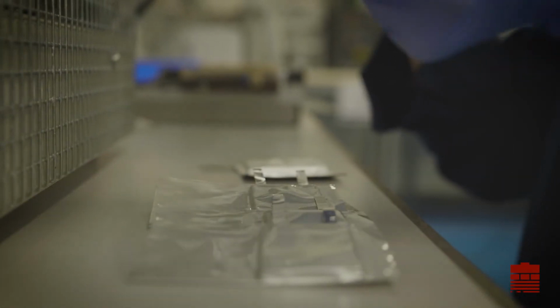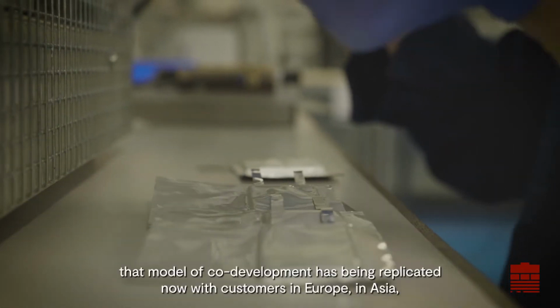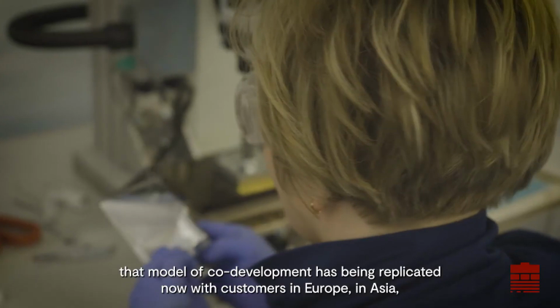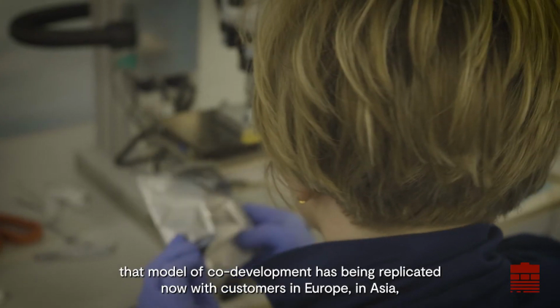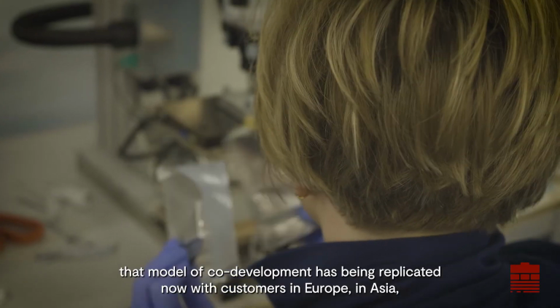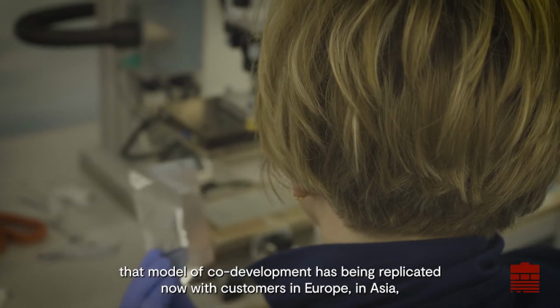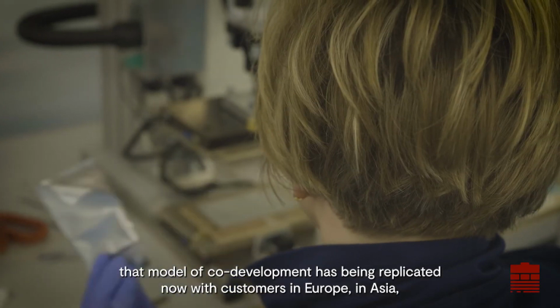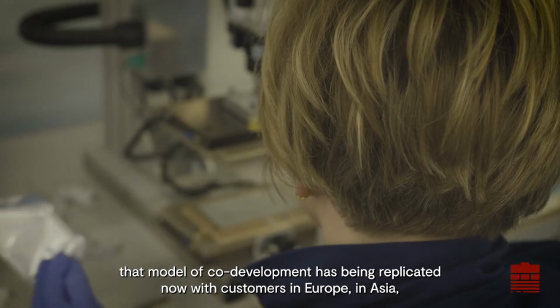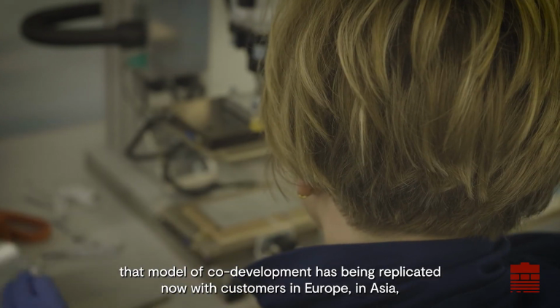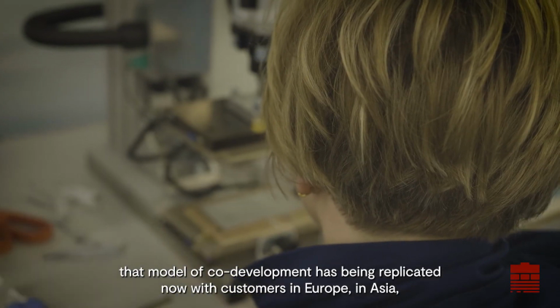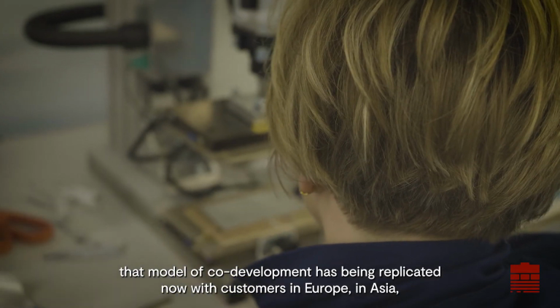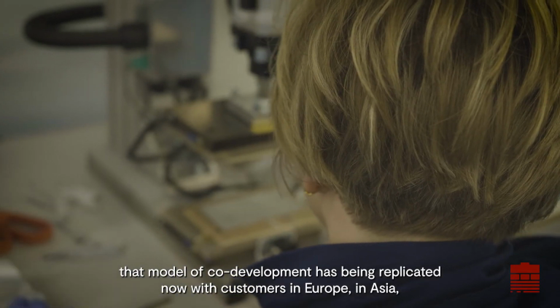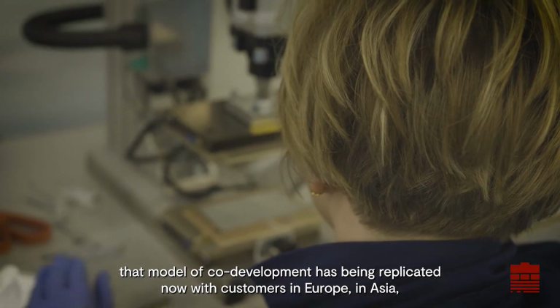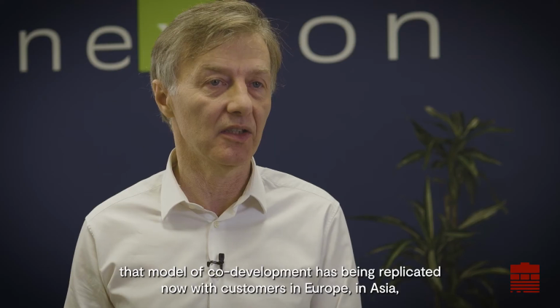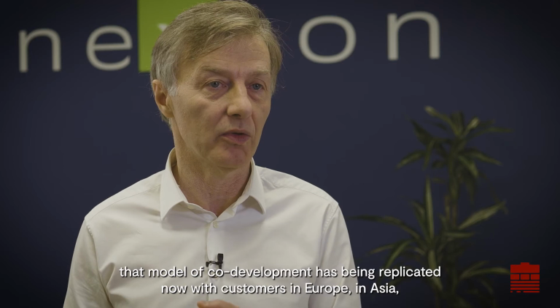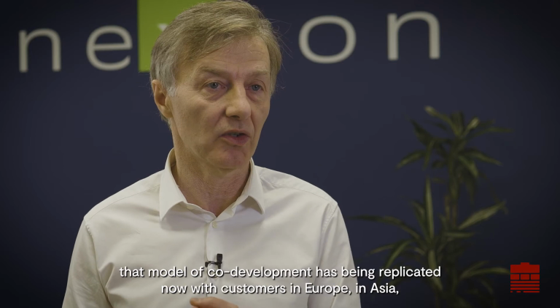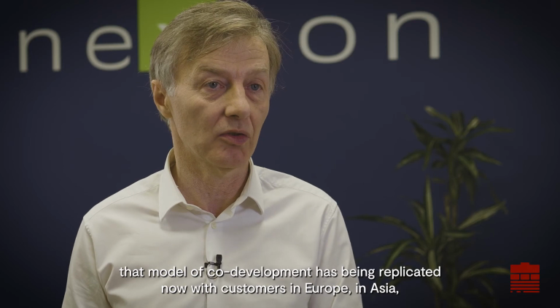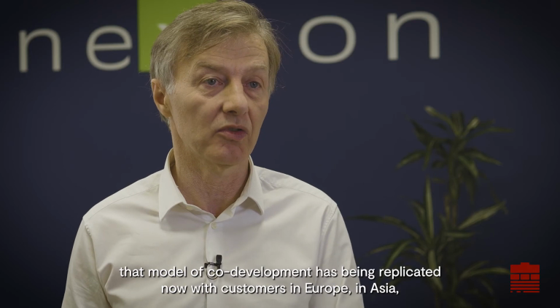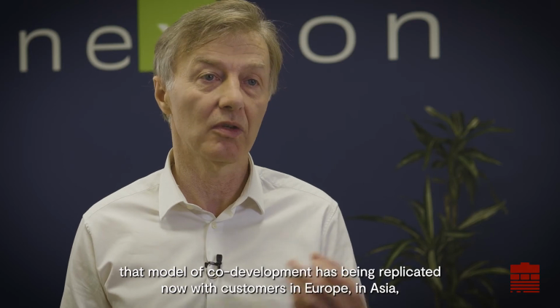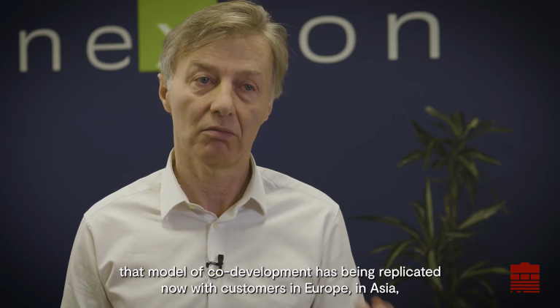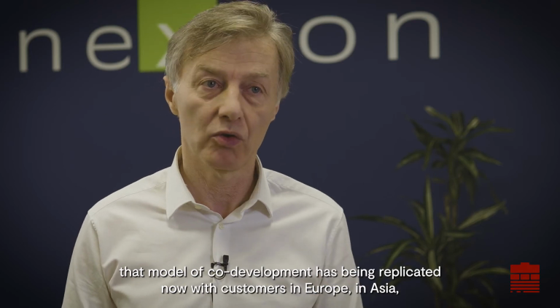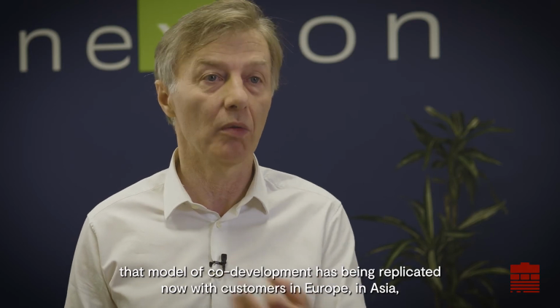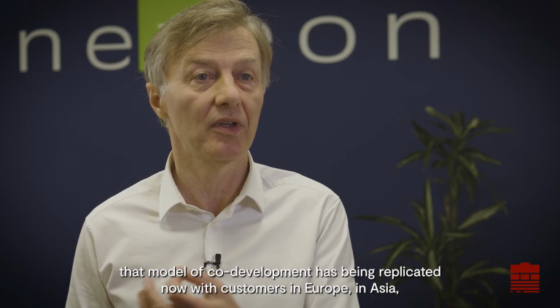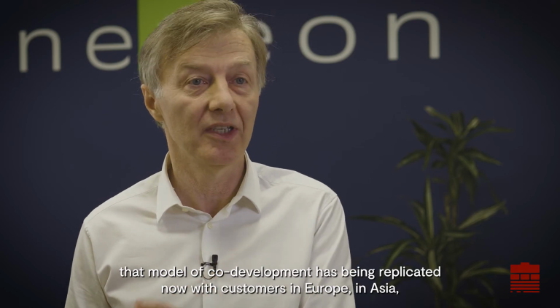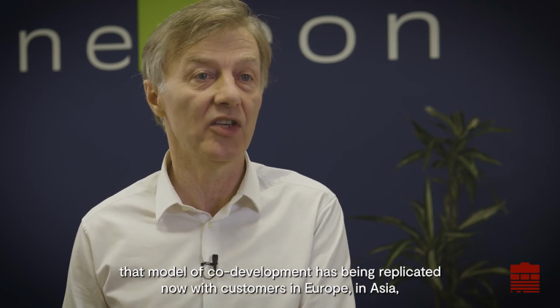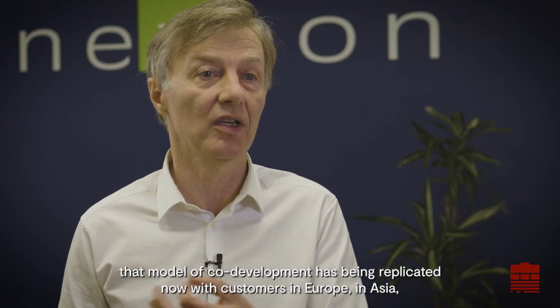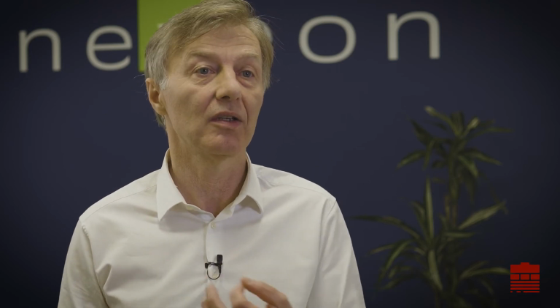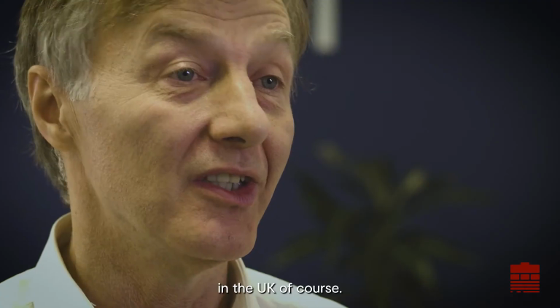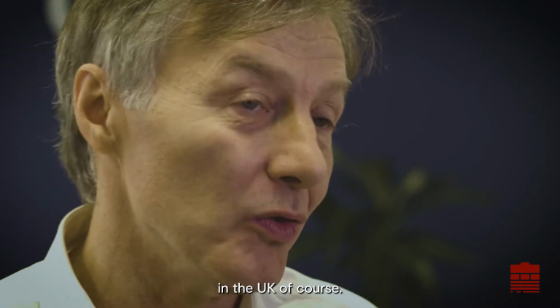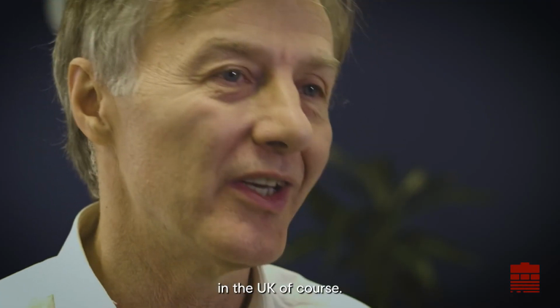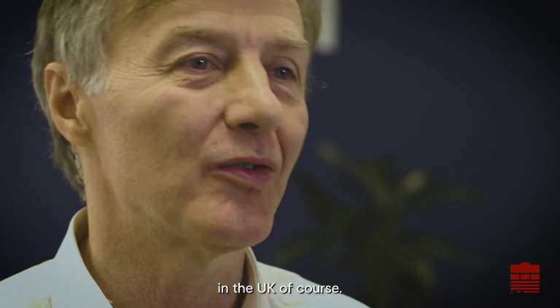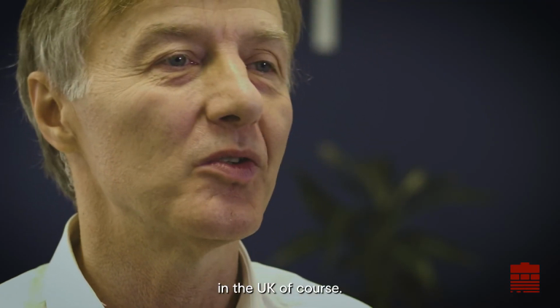That model of co-development has been replicated now with customers in Europe, in Asia, and in the UK of course.